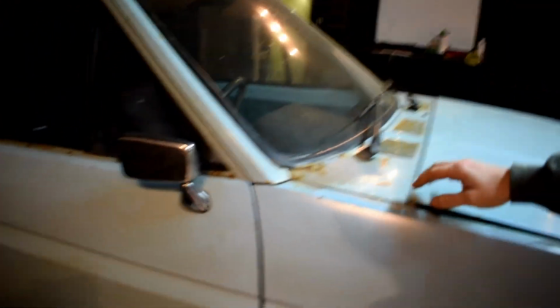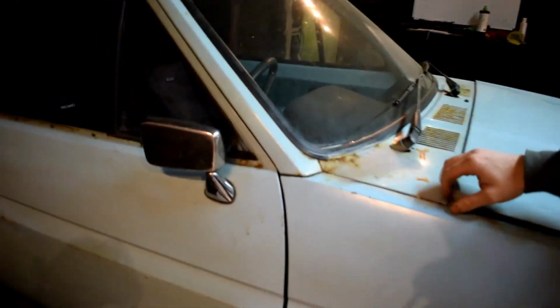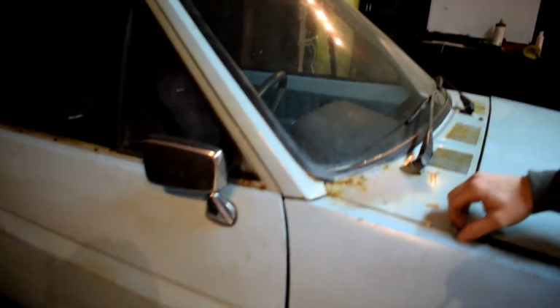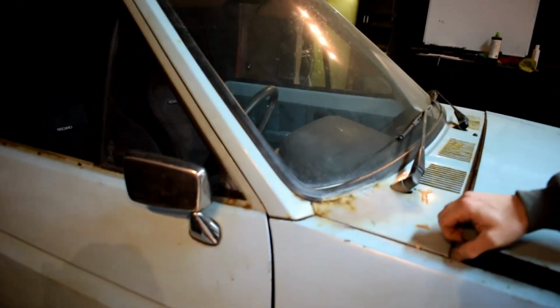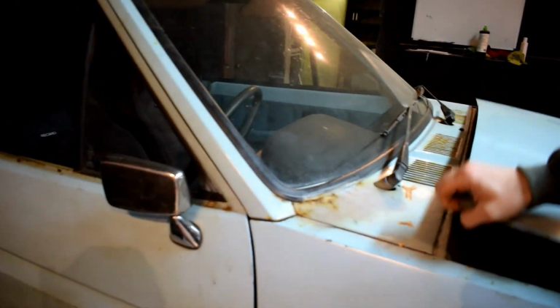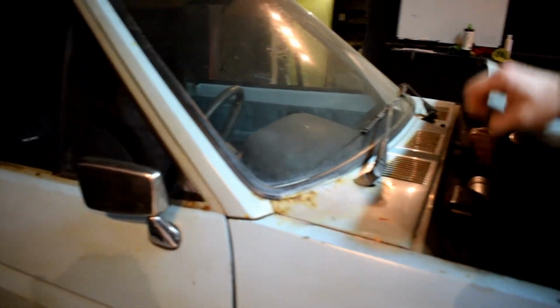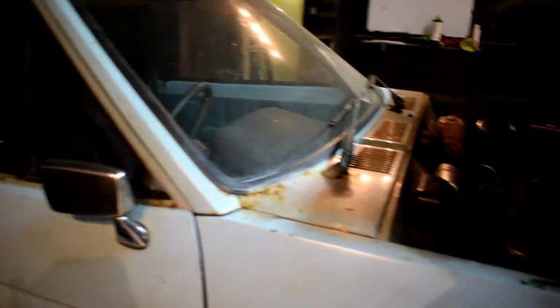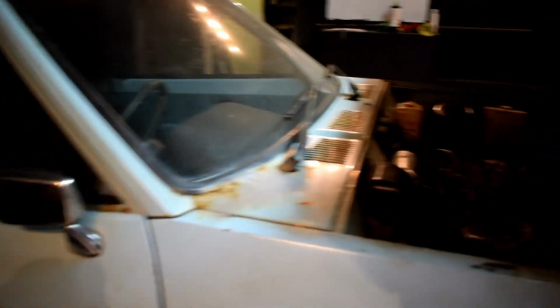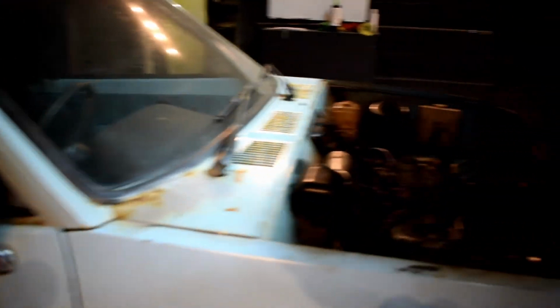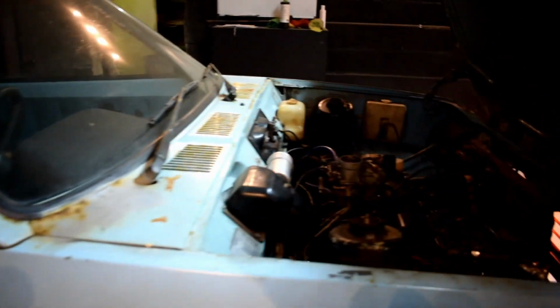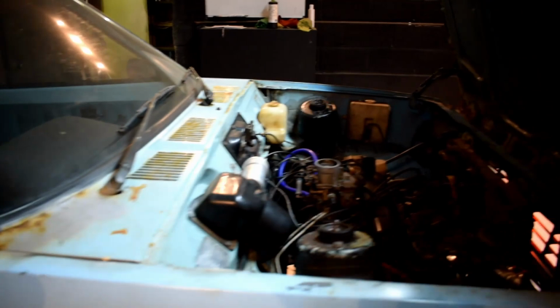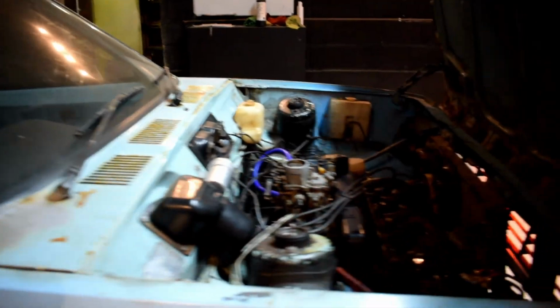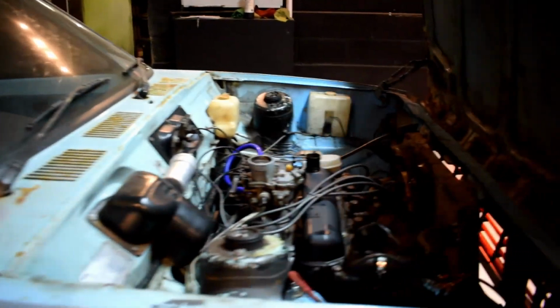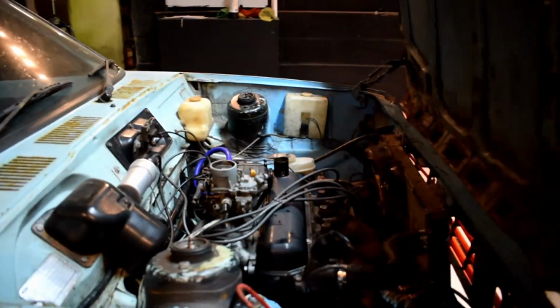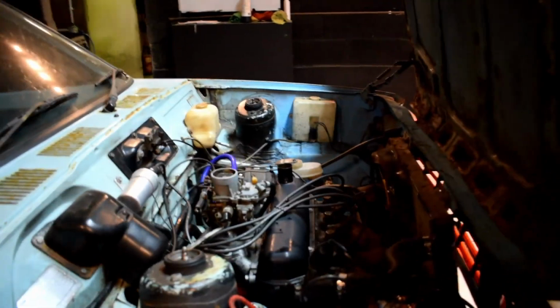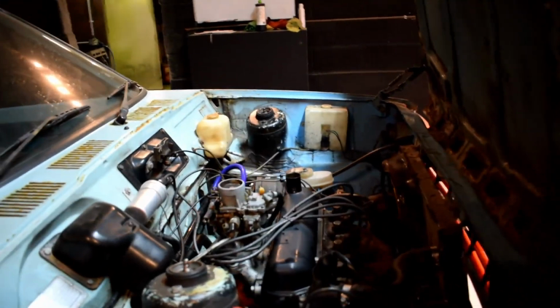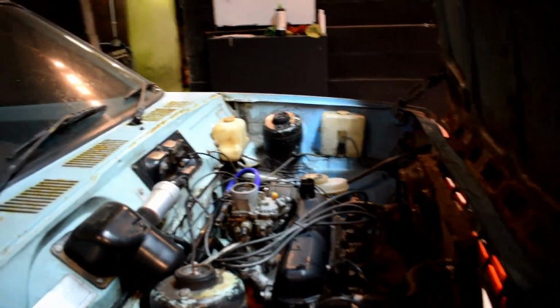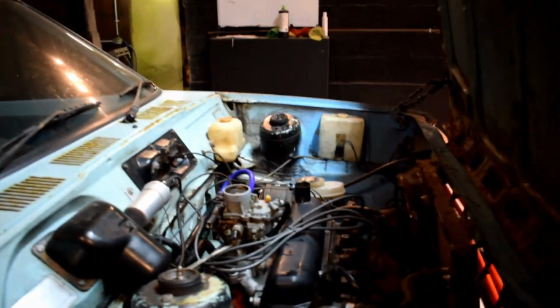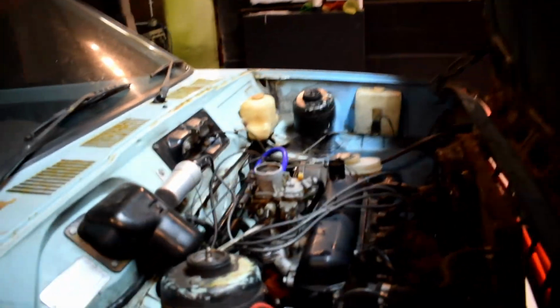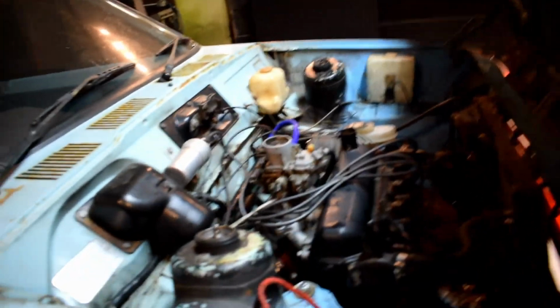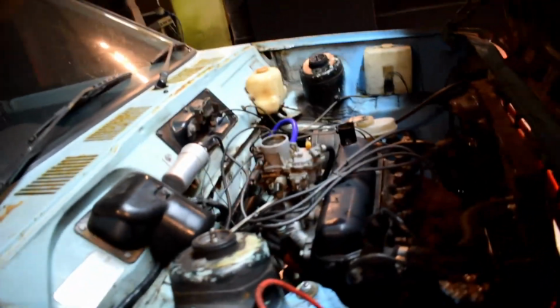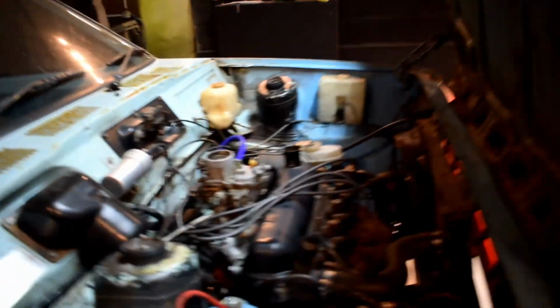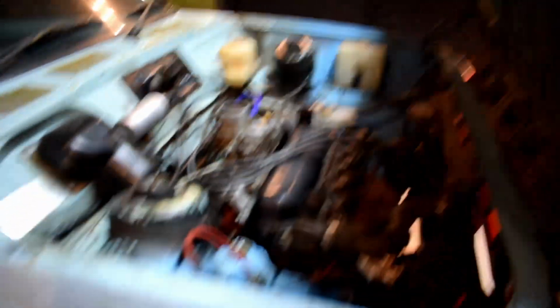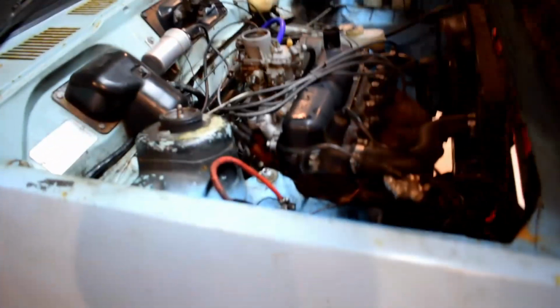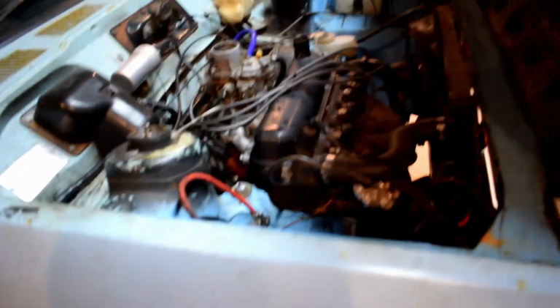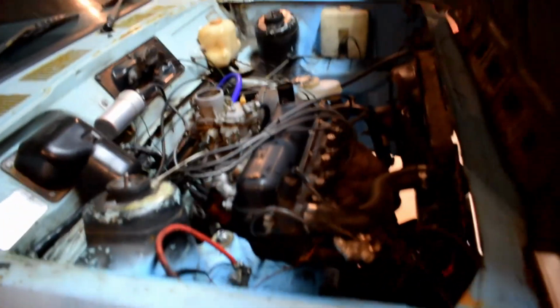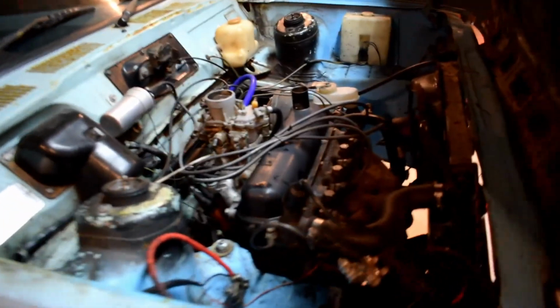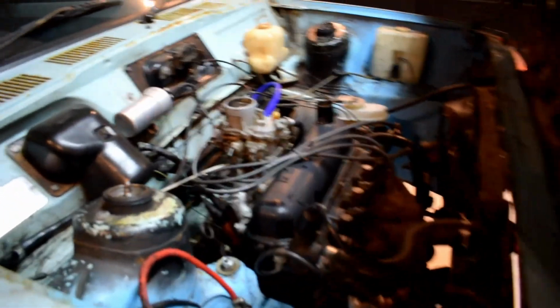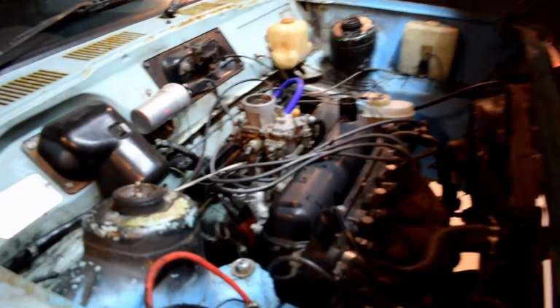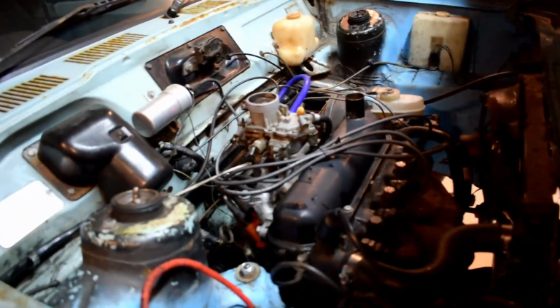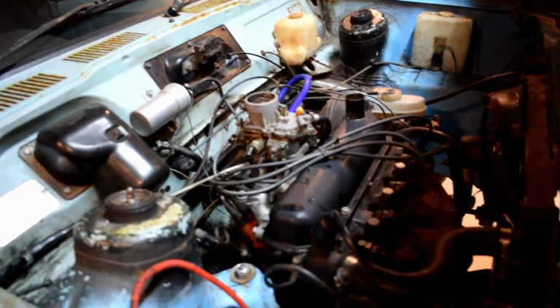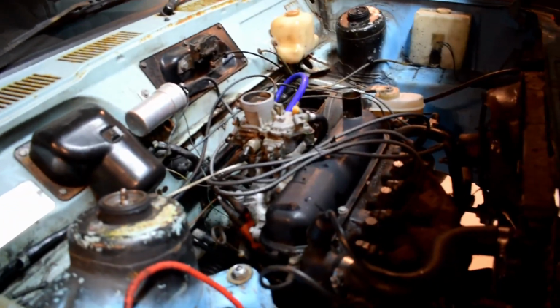Regarding the engine, as you can see, it's a bit of a mess.